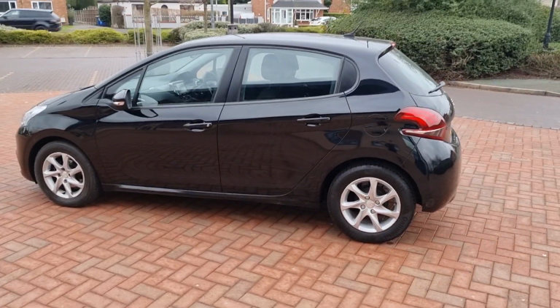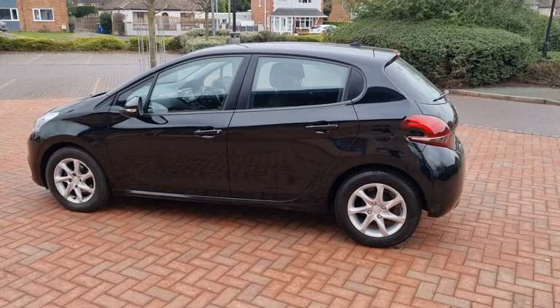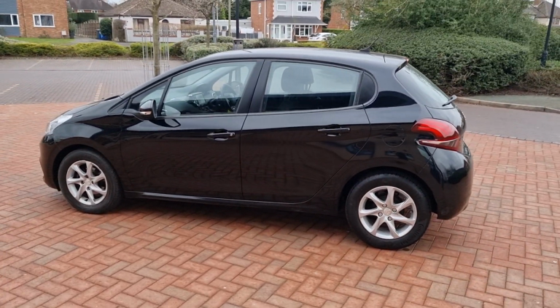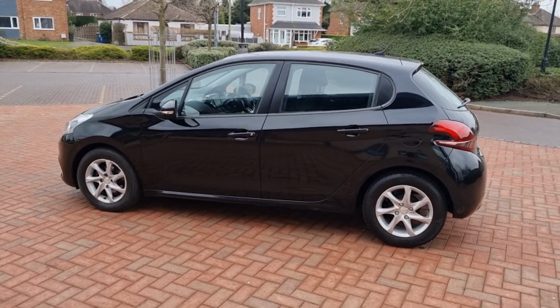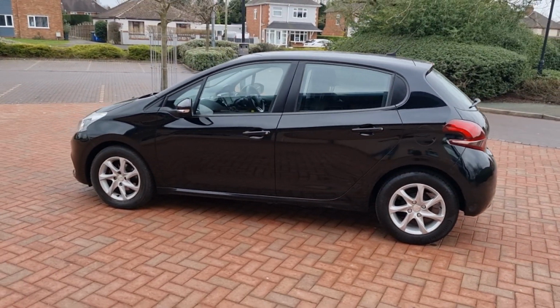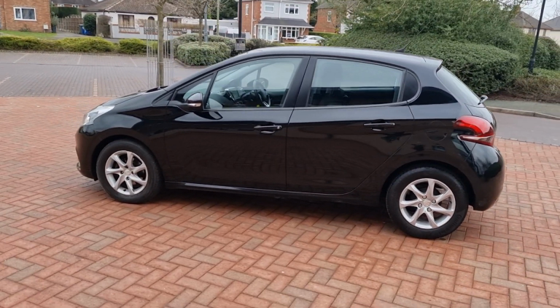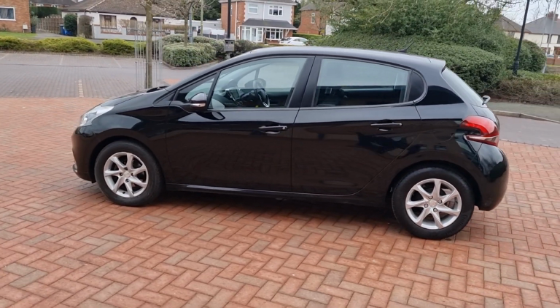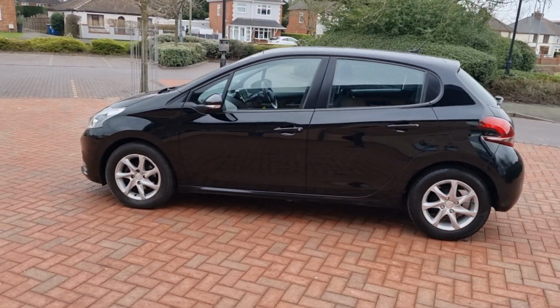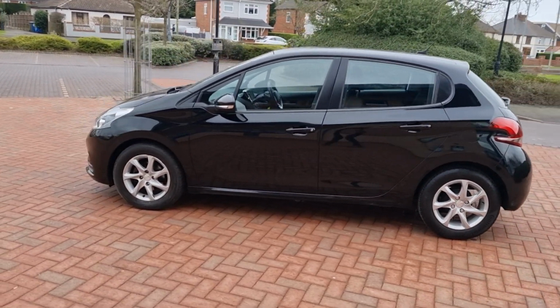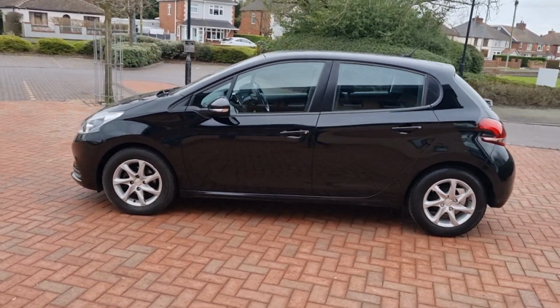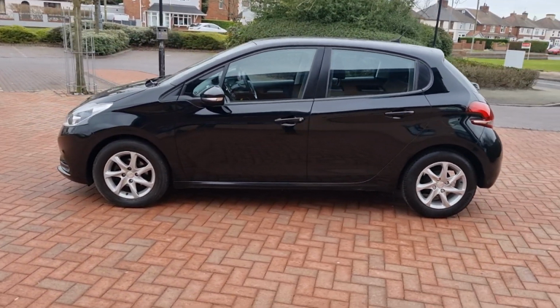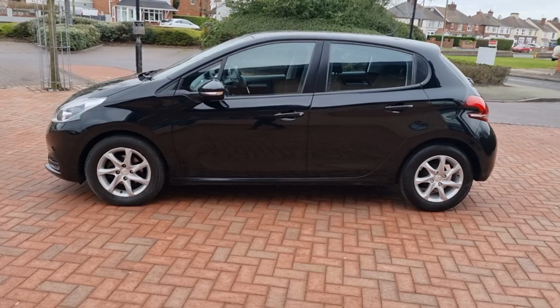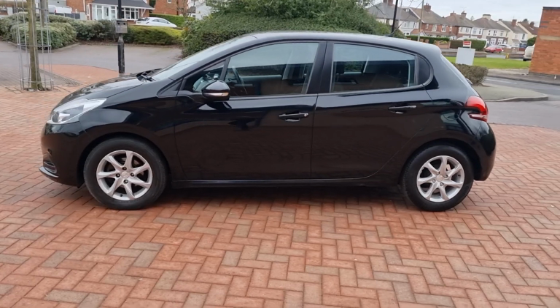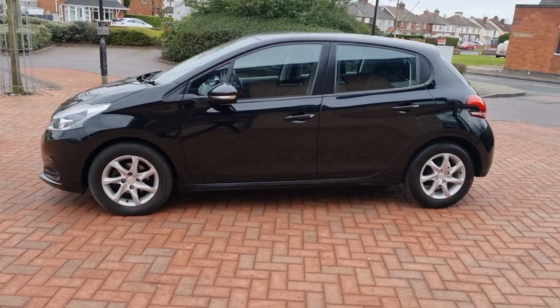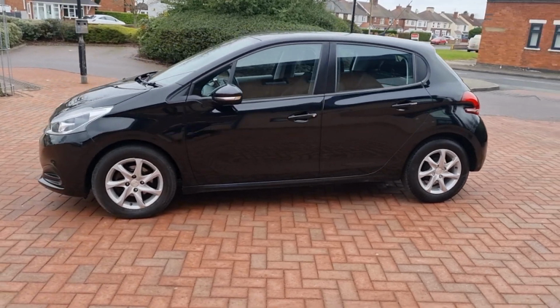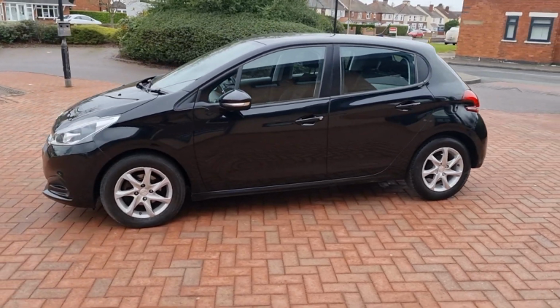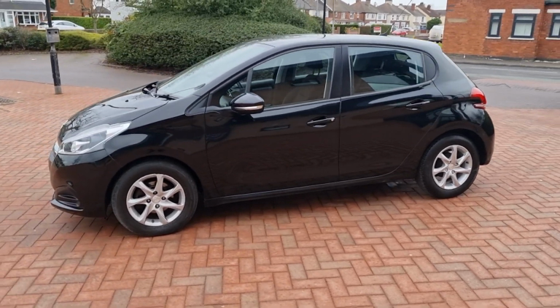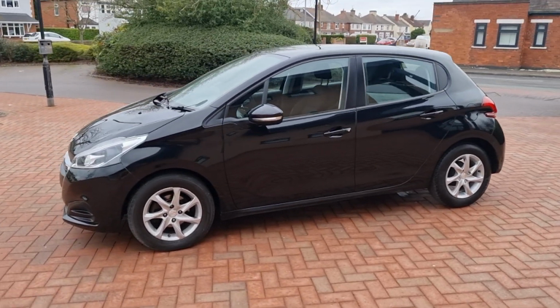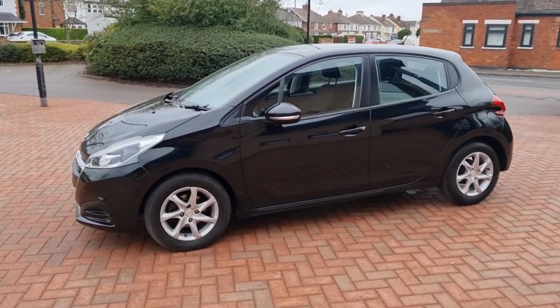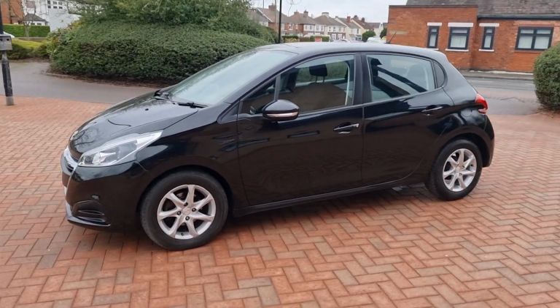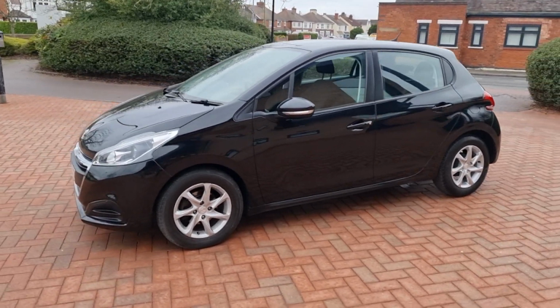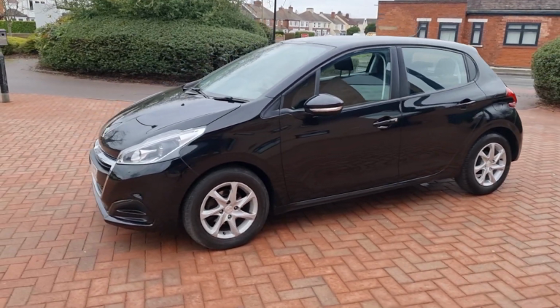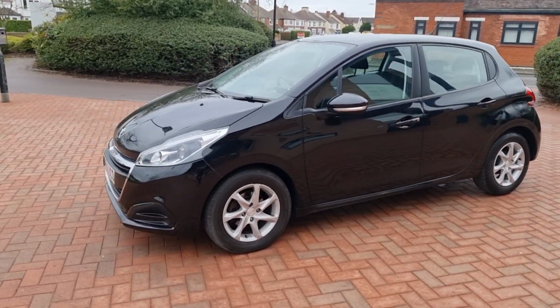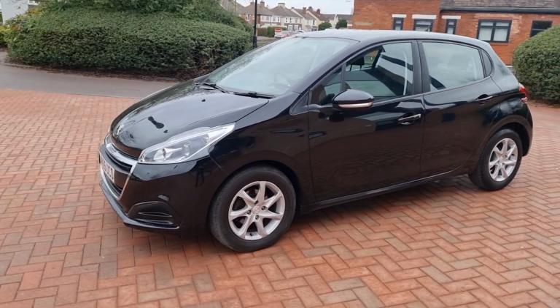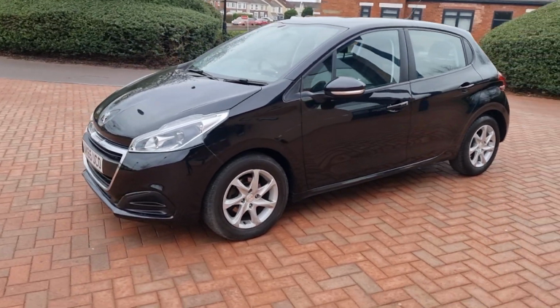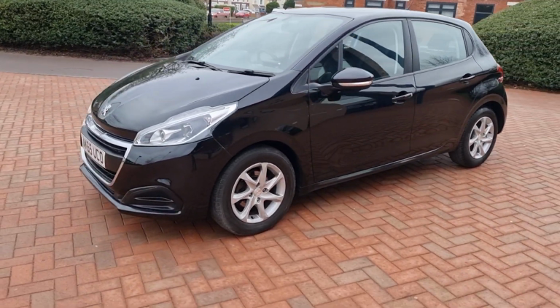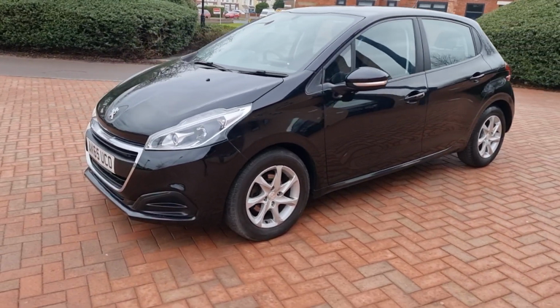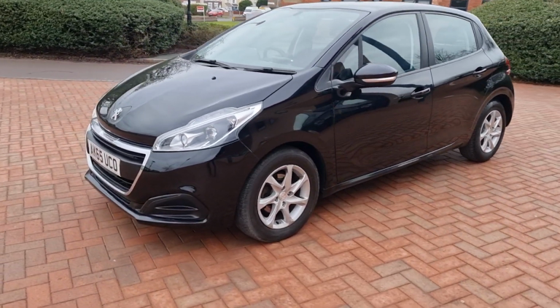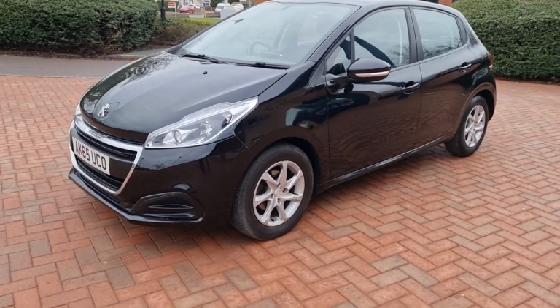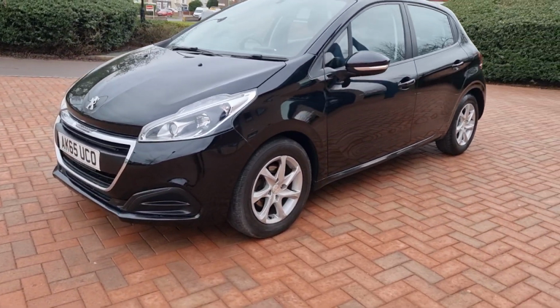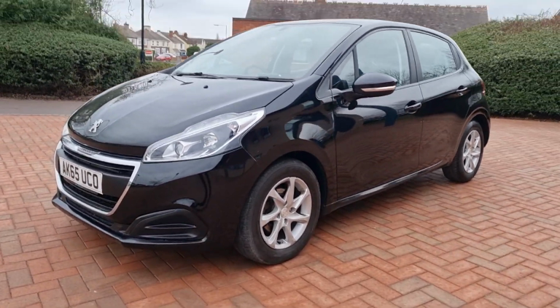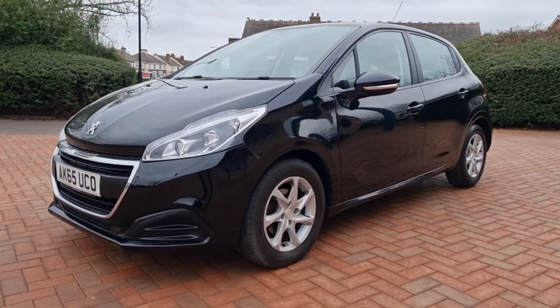Two keys, fresh MOT. It benefits from £20 road tax also per year, which is a big, big bonus today.